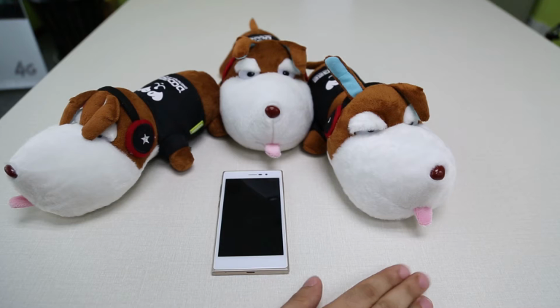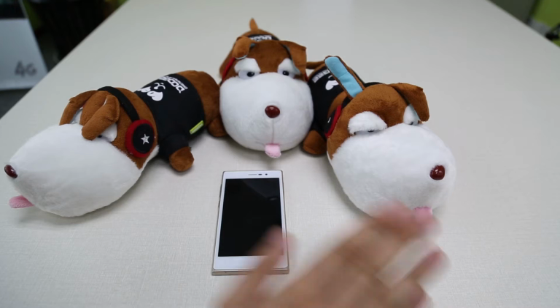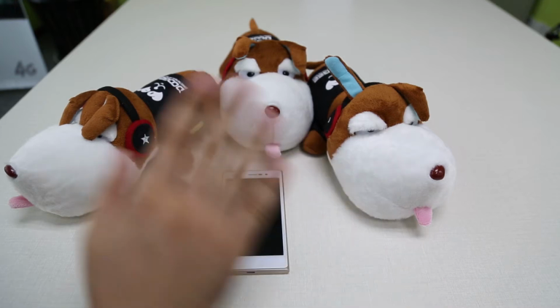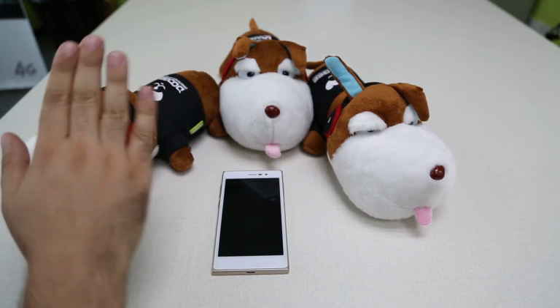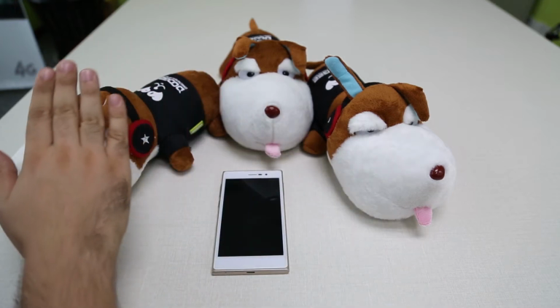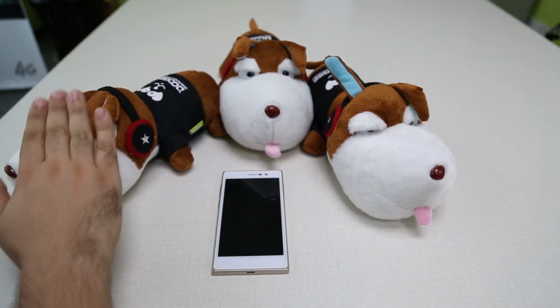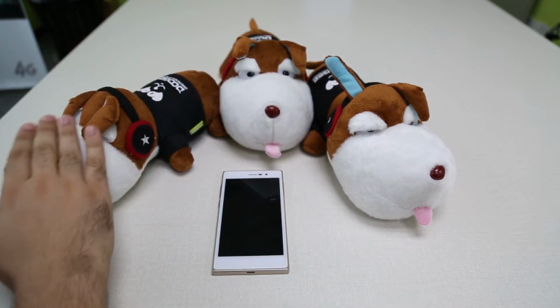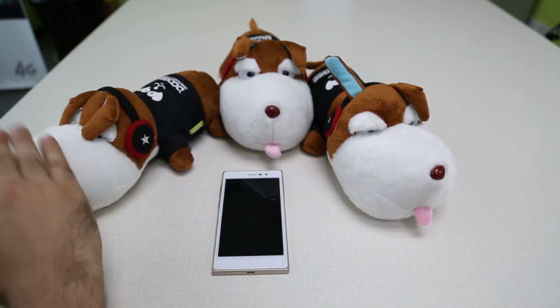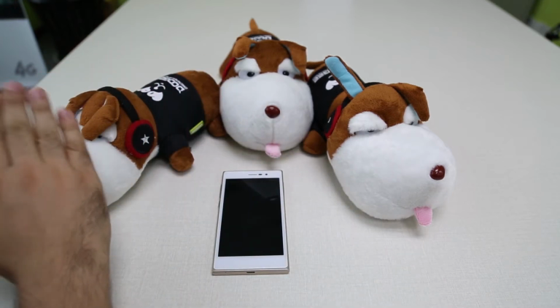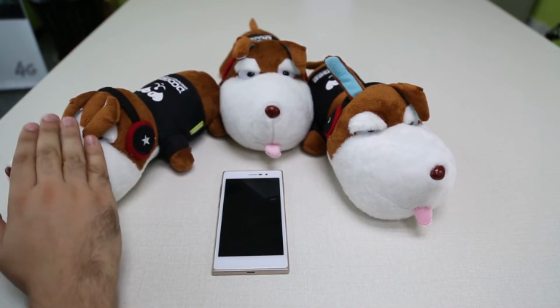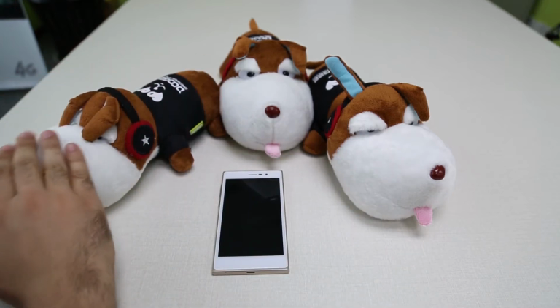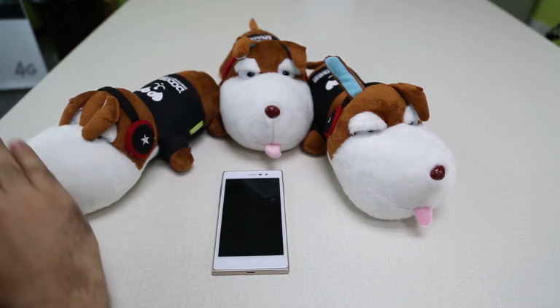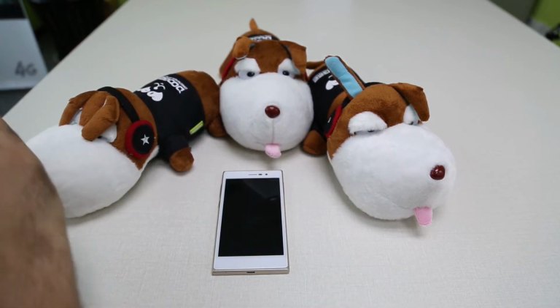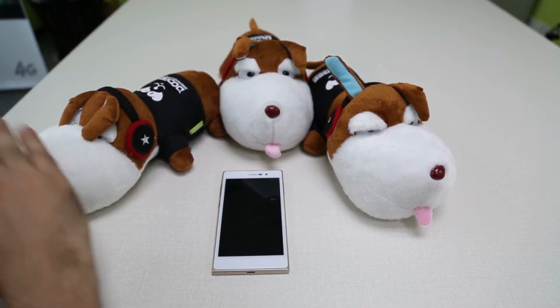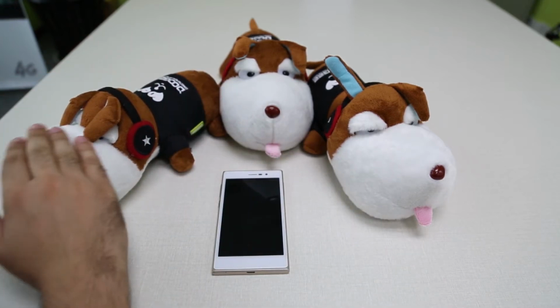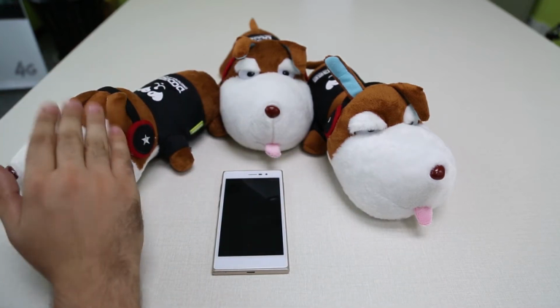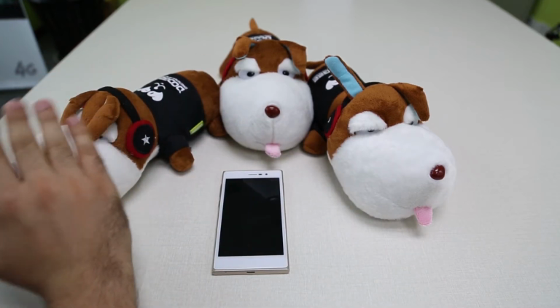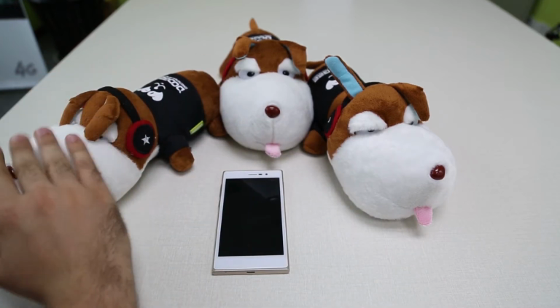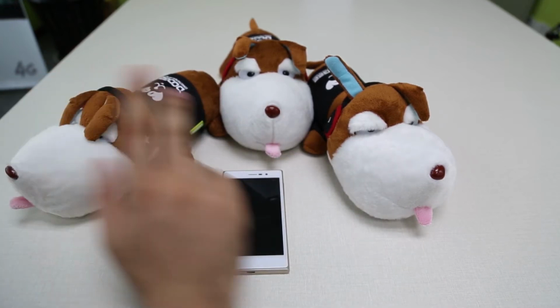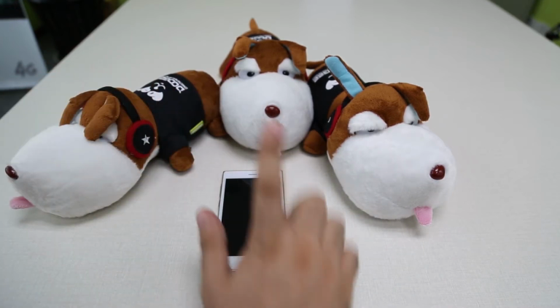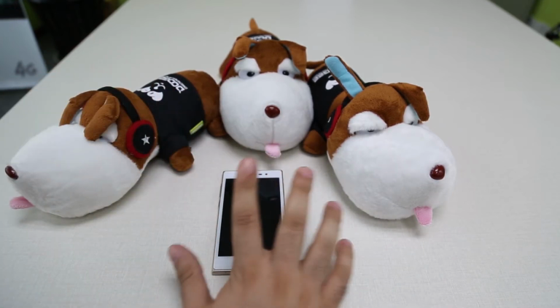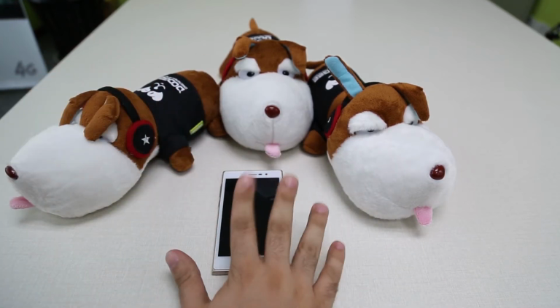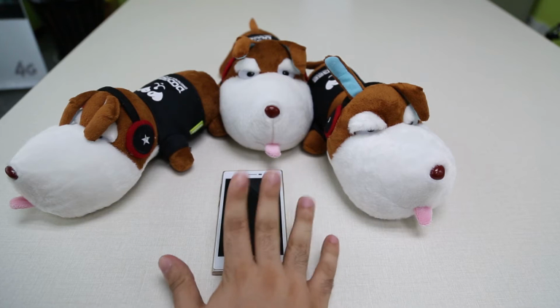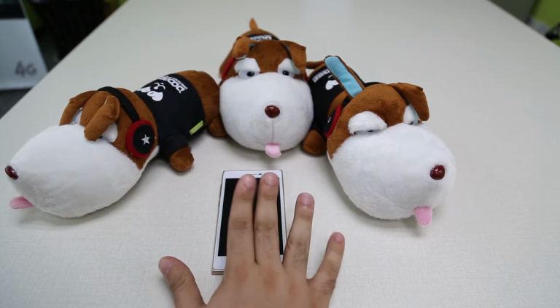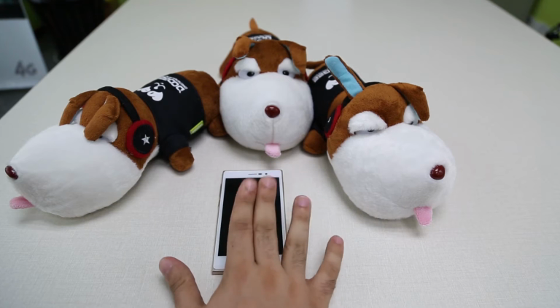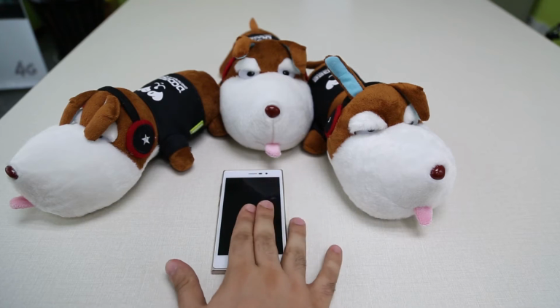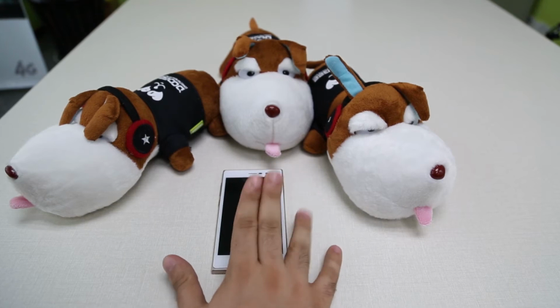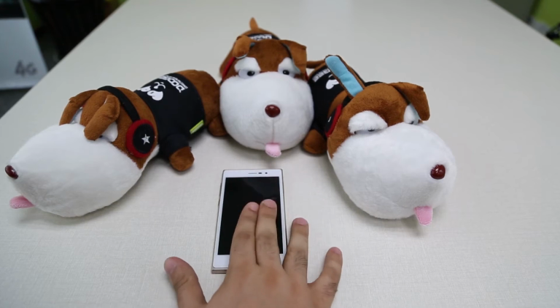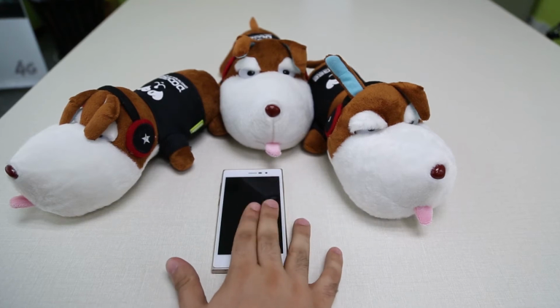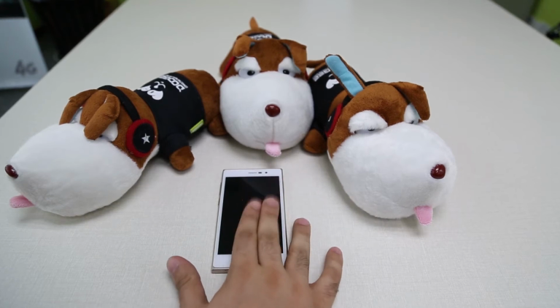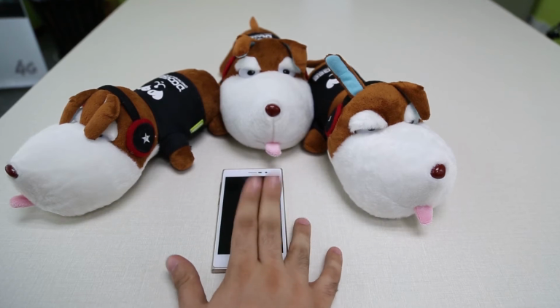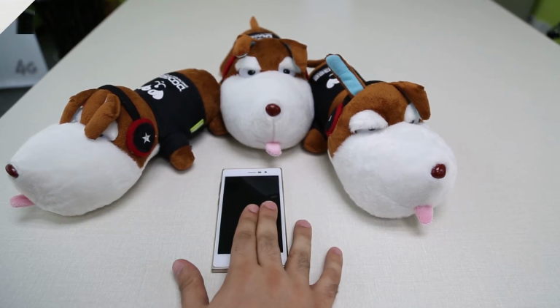Hello and welcome again to the Doogie Show. This week we're going to show you how to use the power saving mode on your DG900.